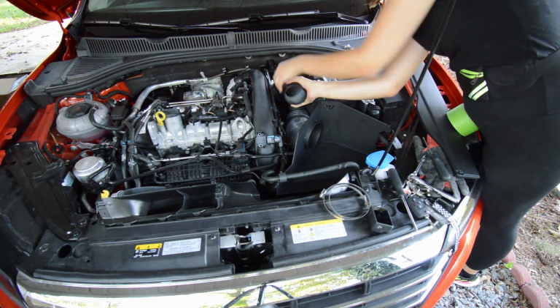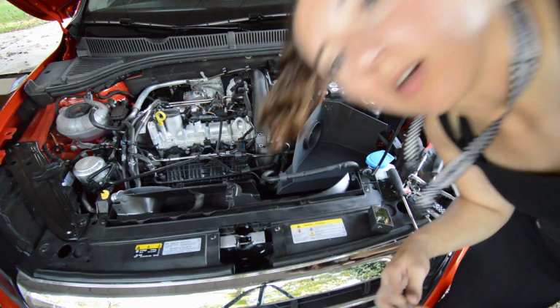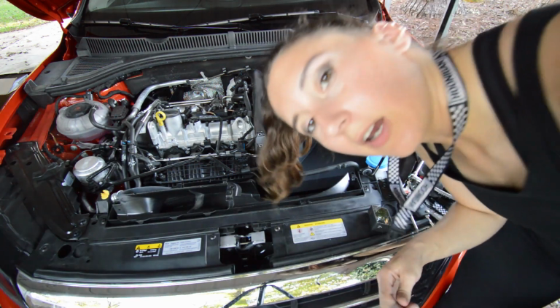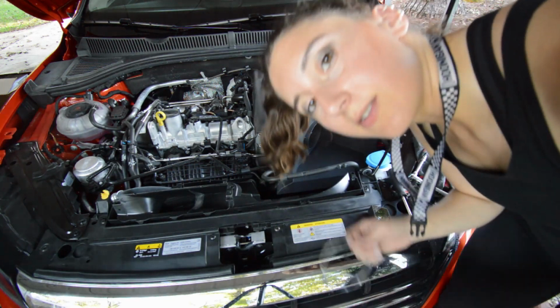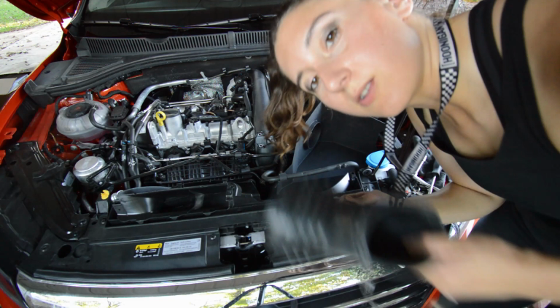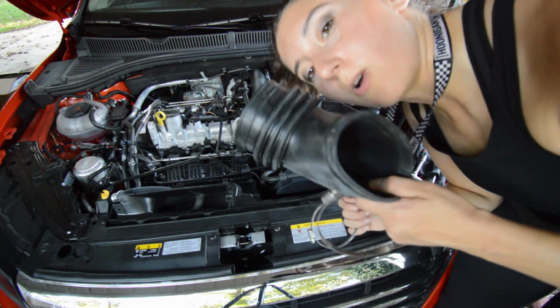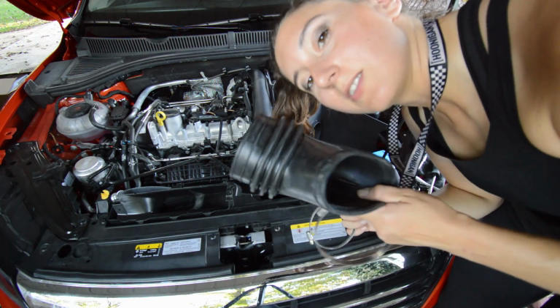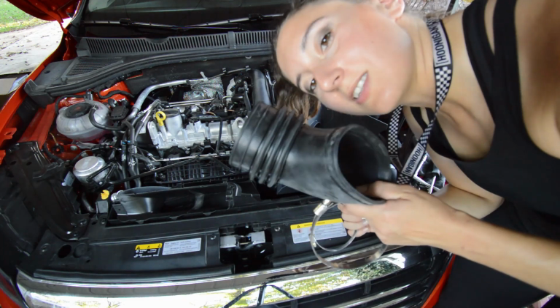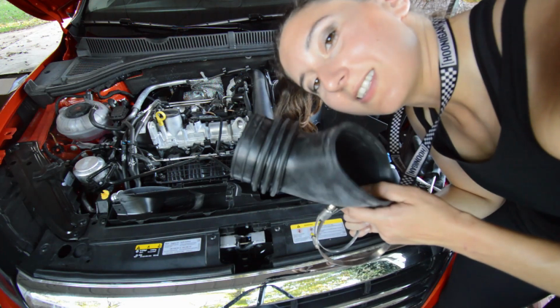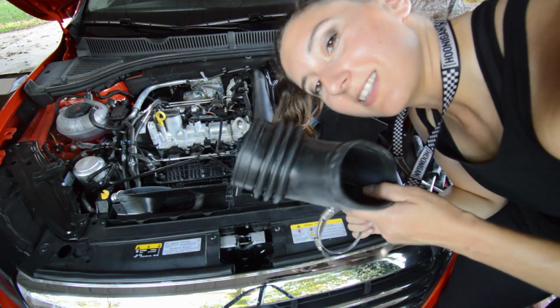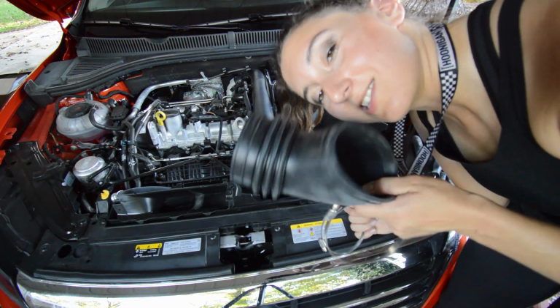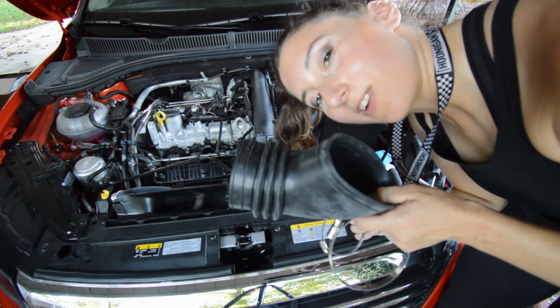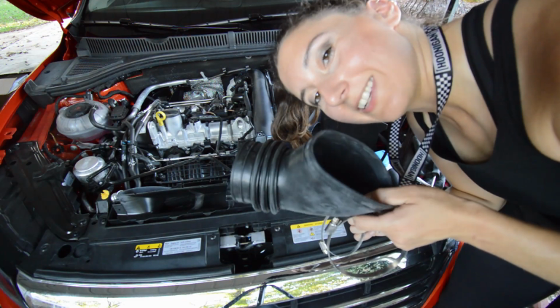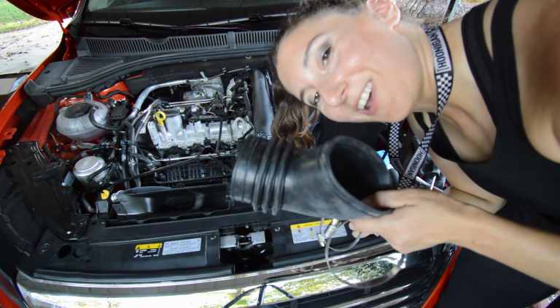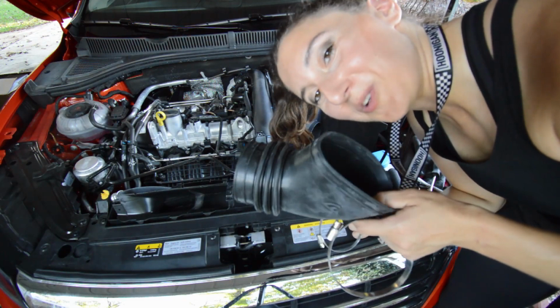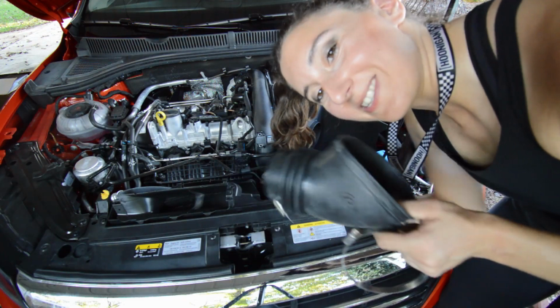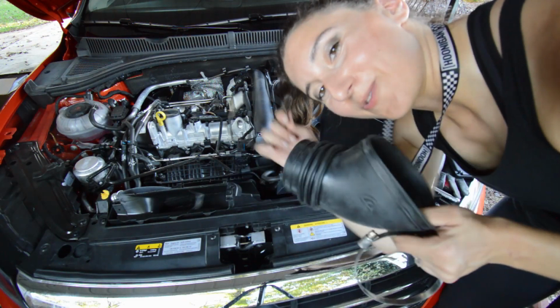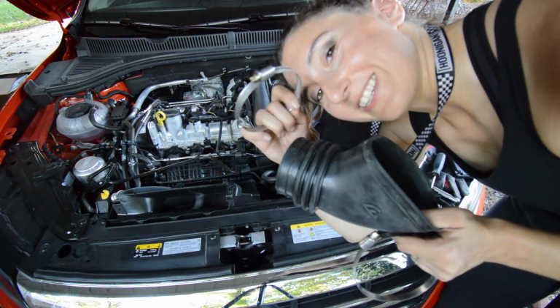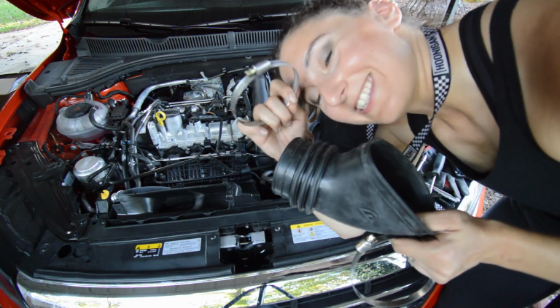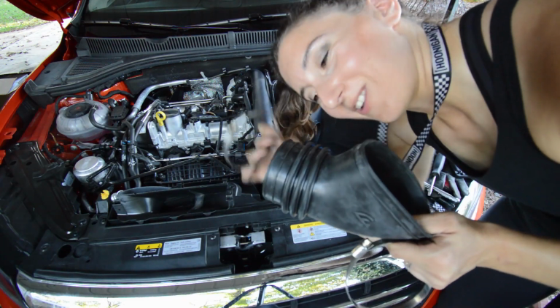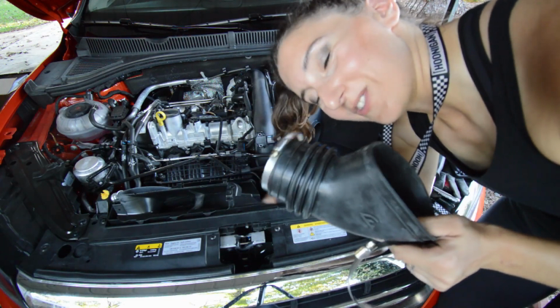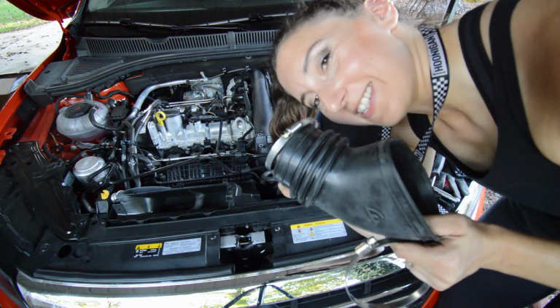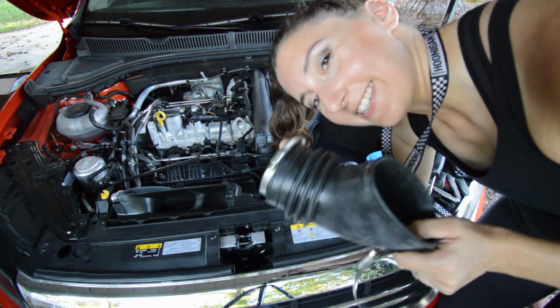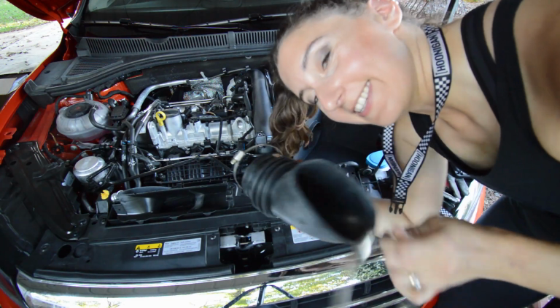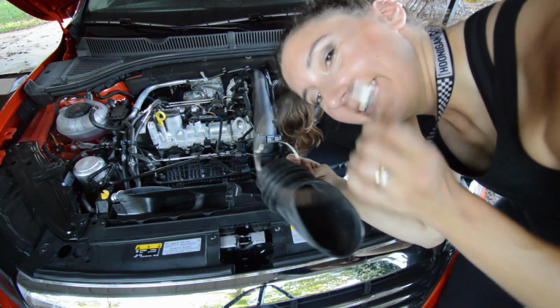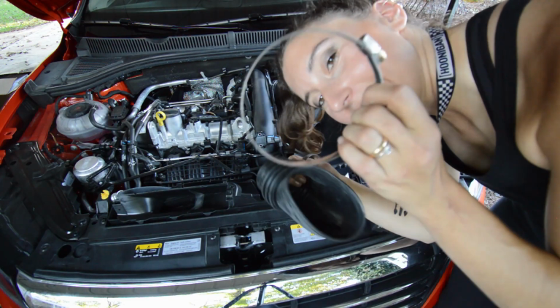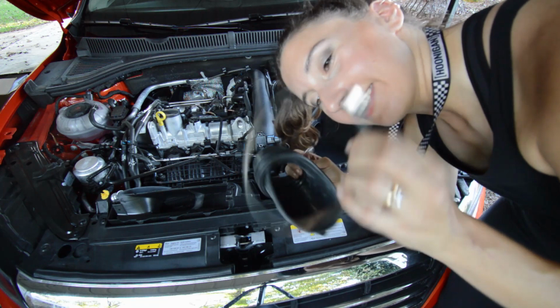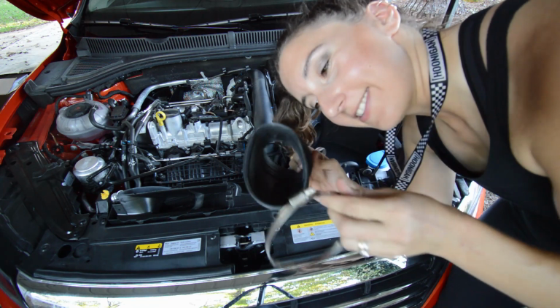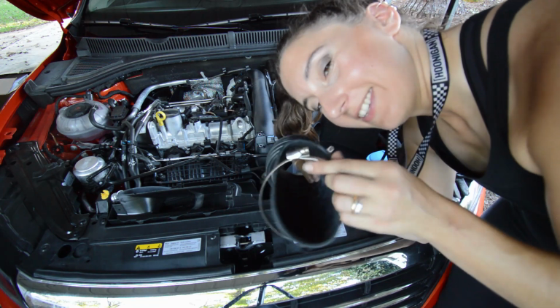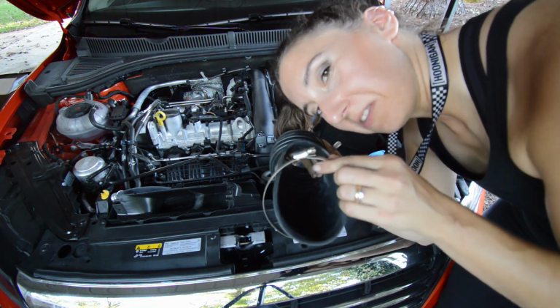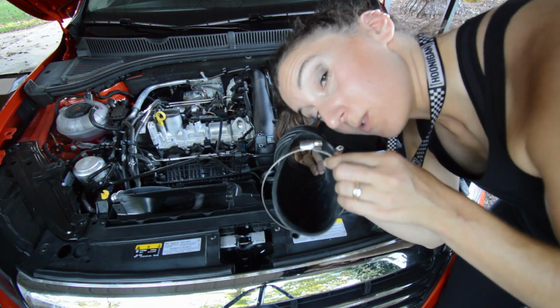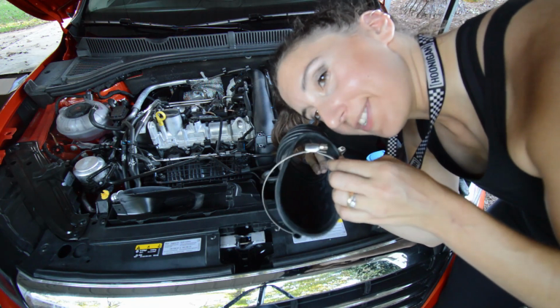Obviously this is the right hose — this end goes here and this end goes here.